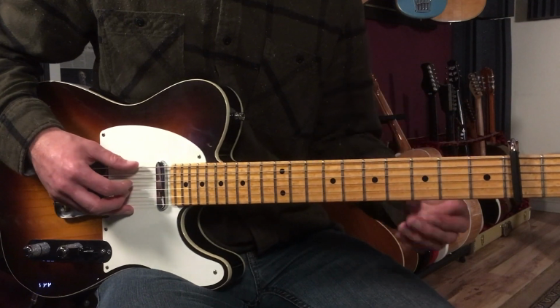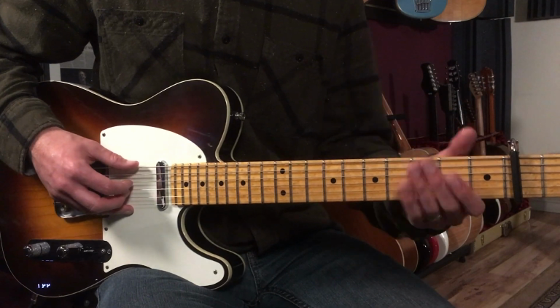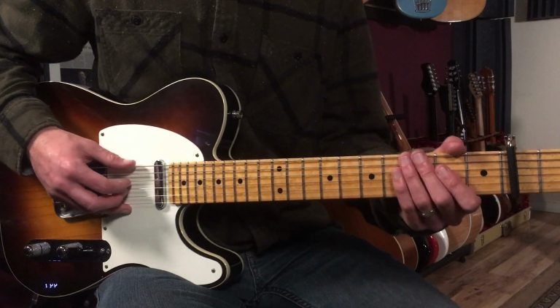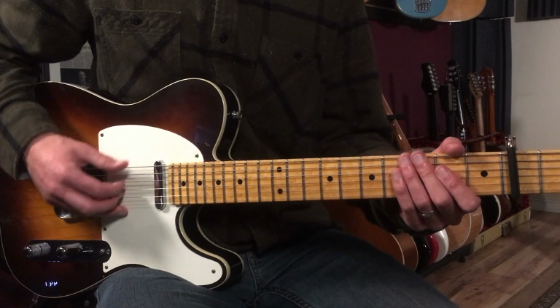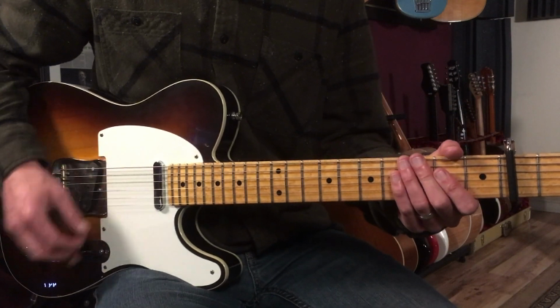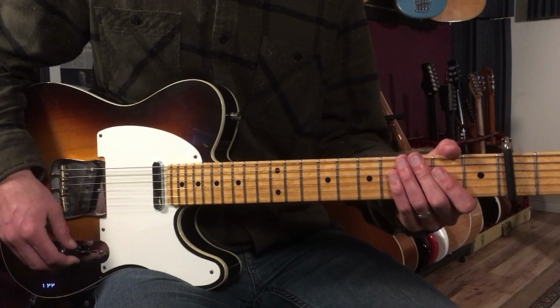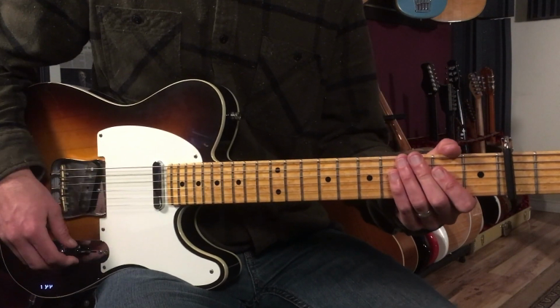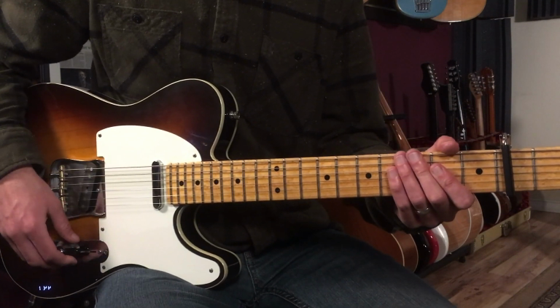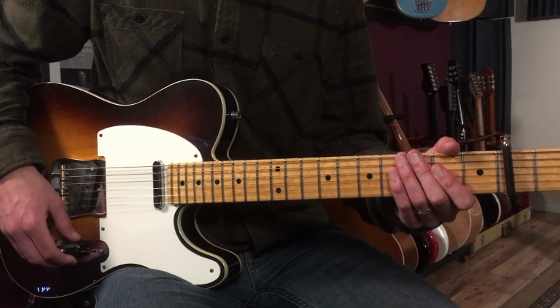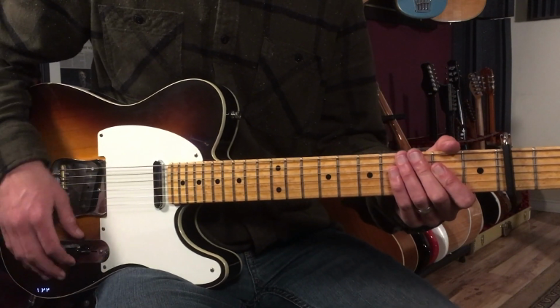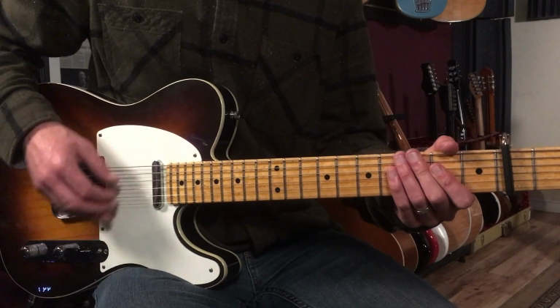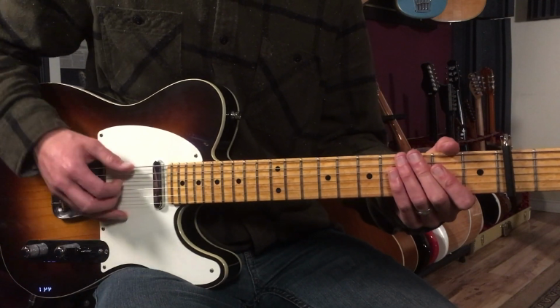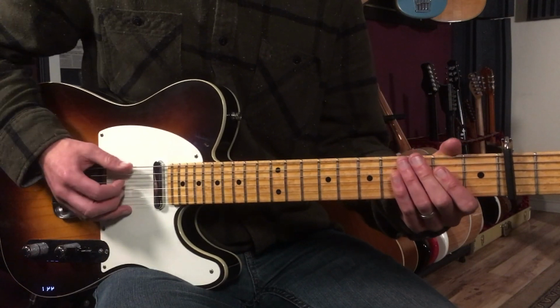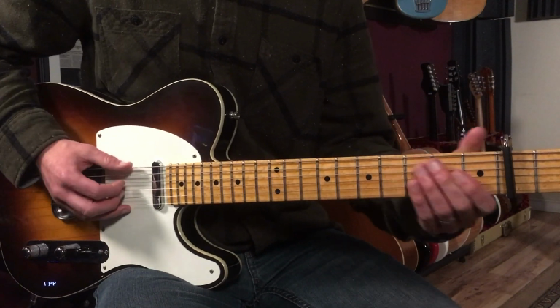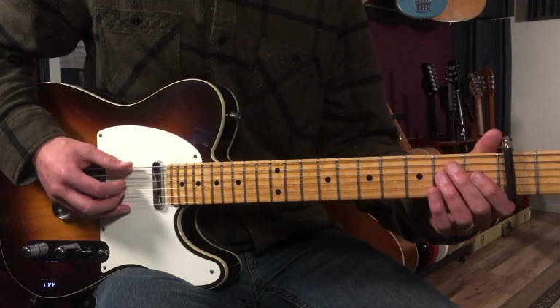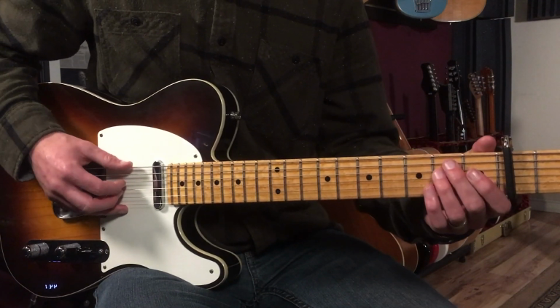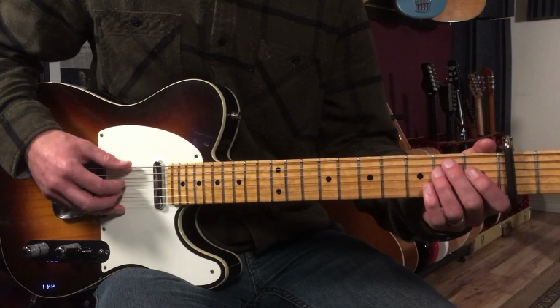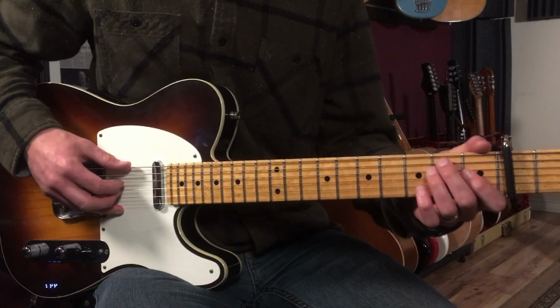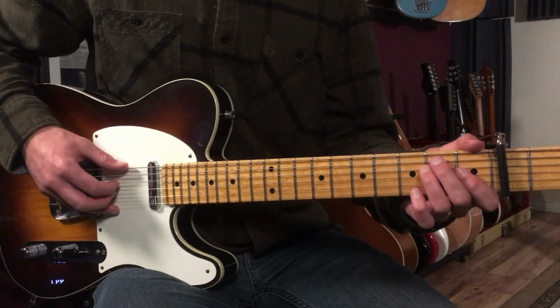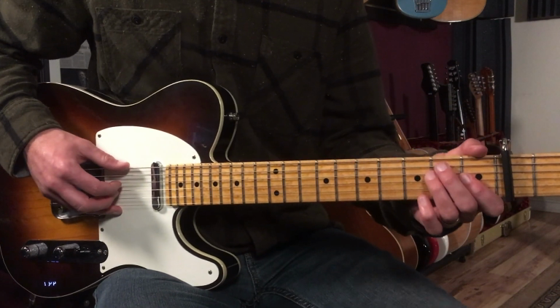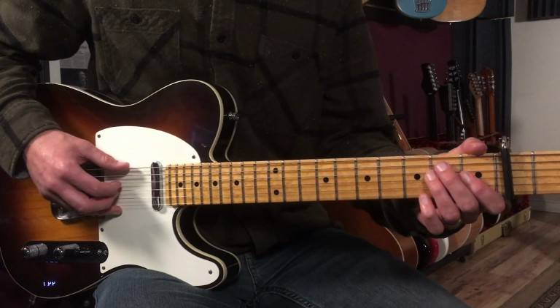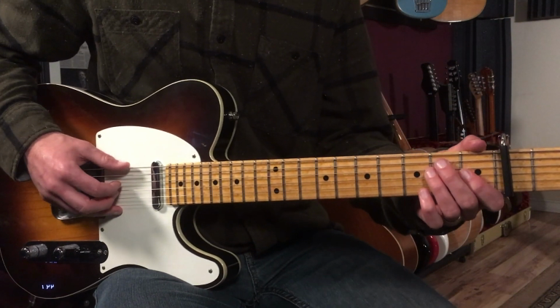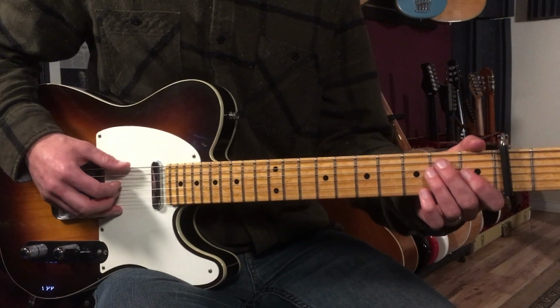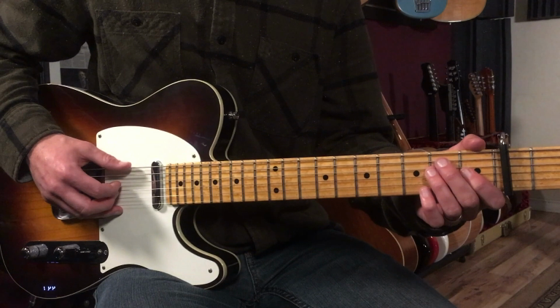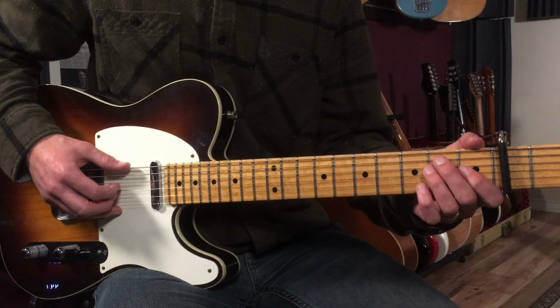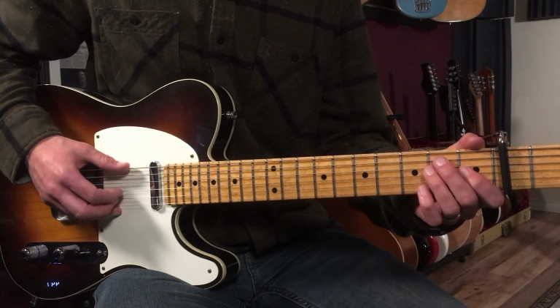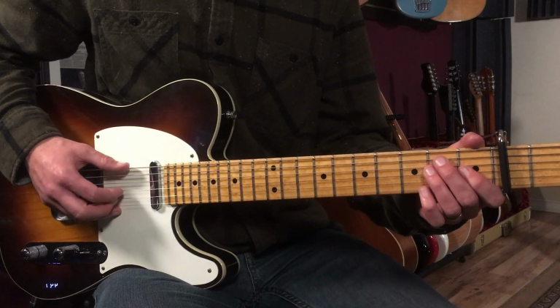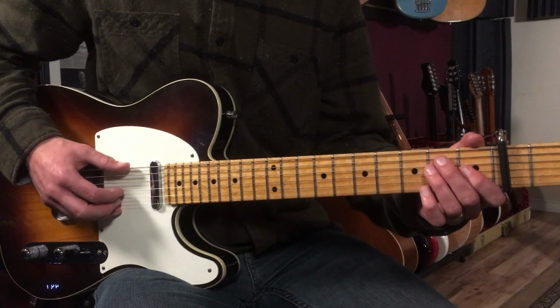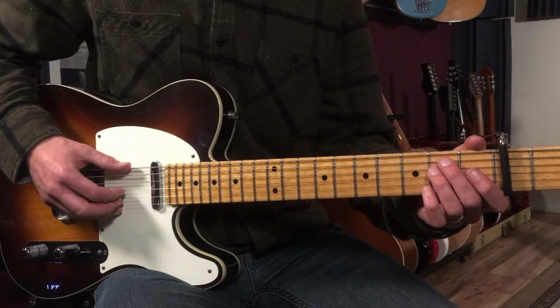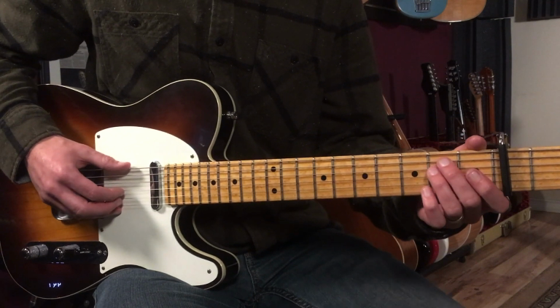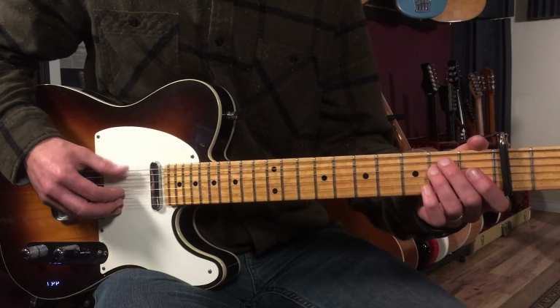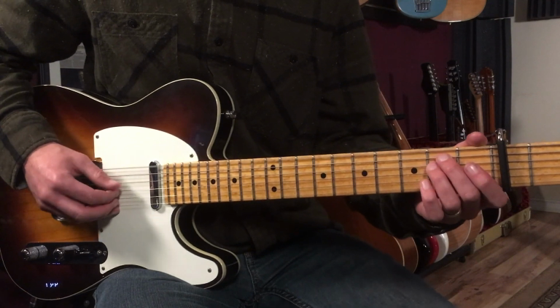Let me play it for you first, and then I'll break it down. Here's what it sounds like. Three, and four, and...